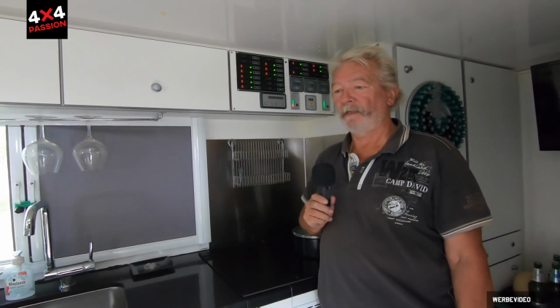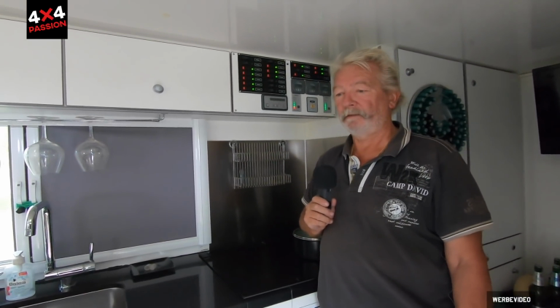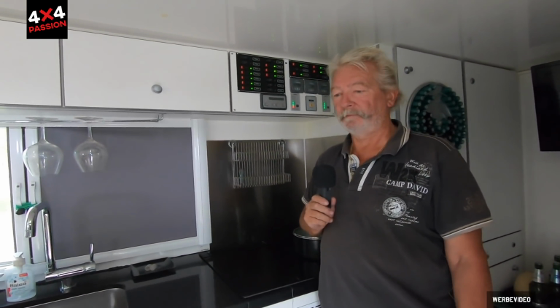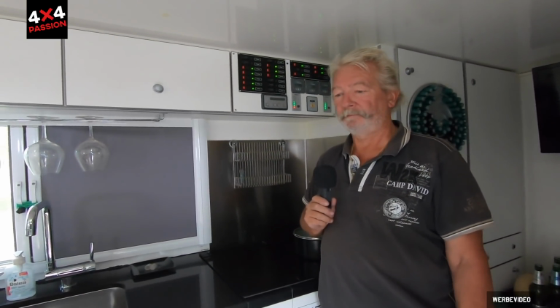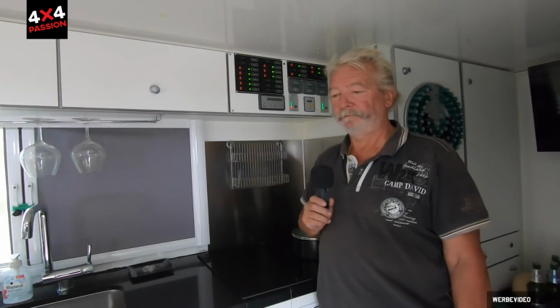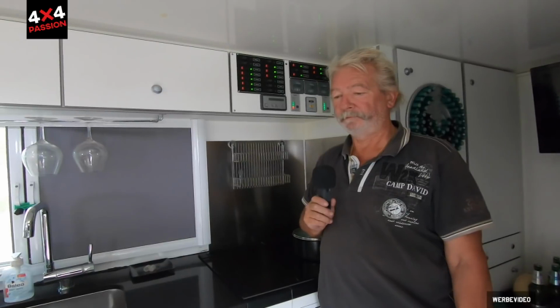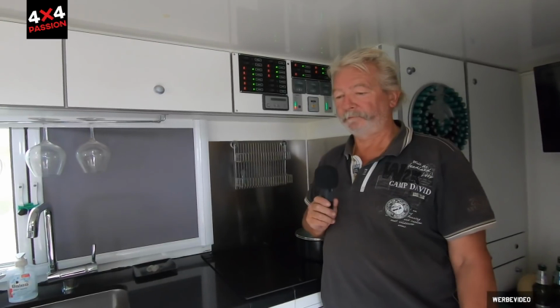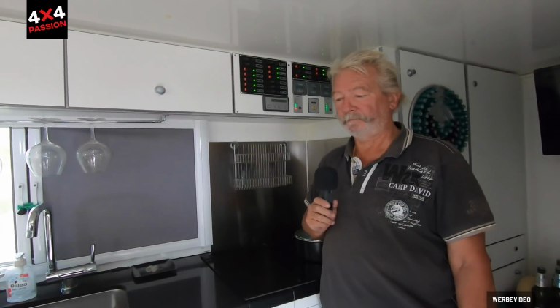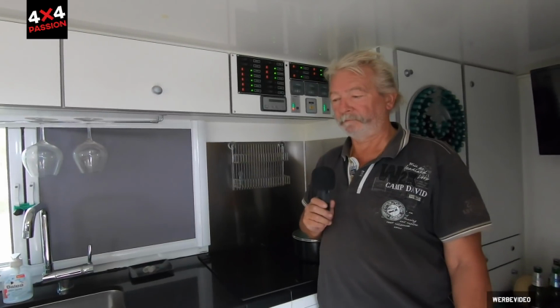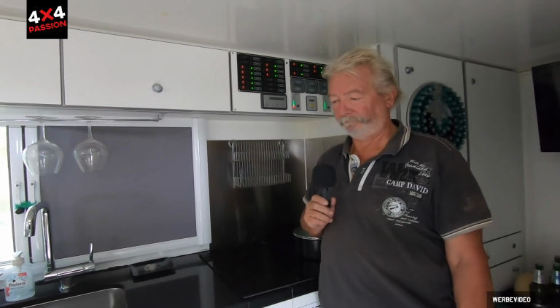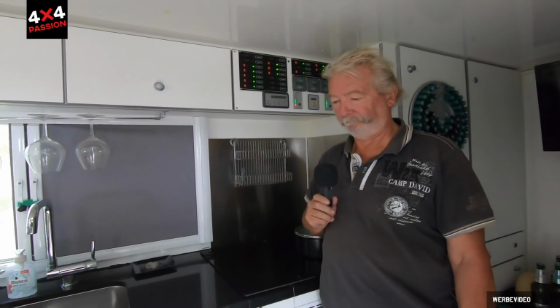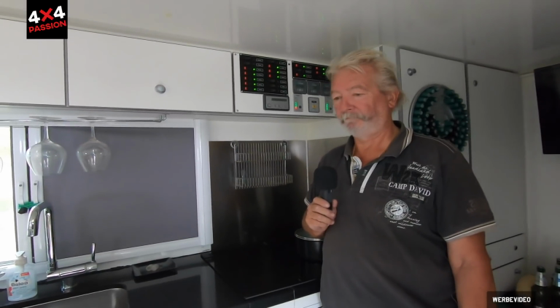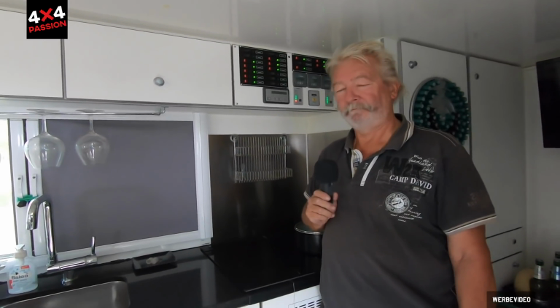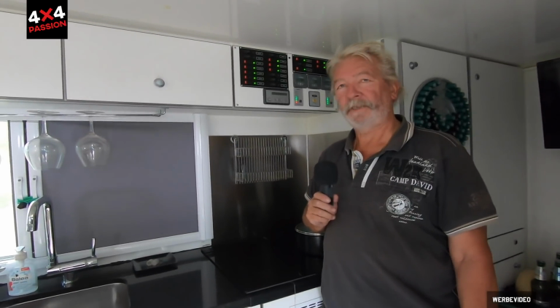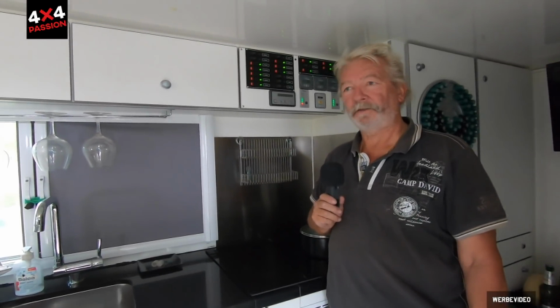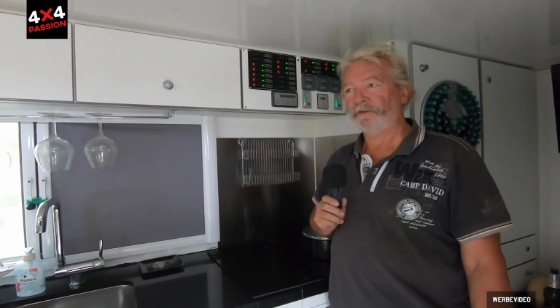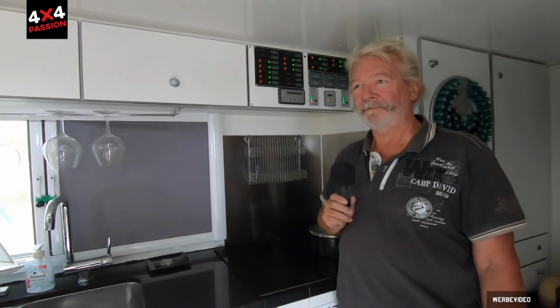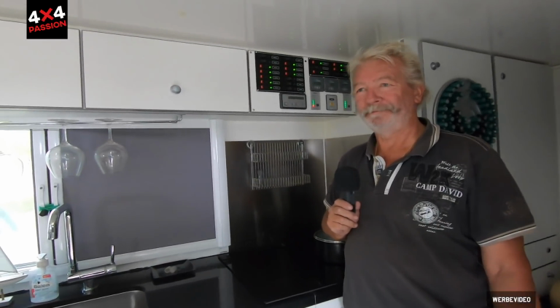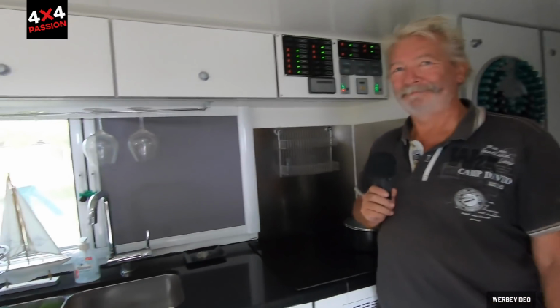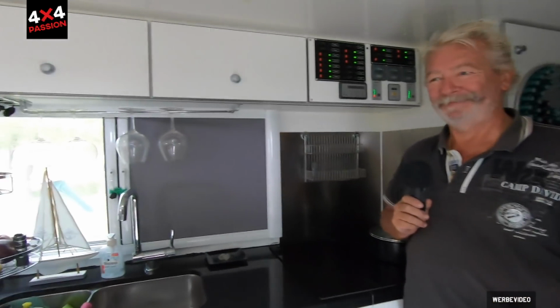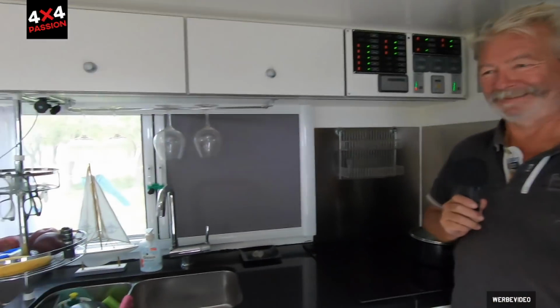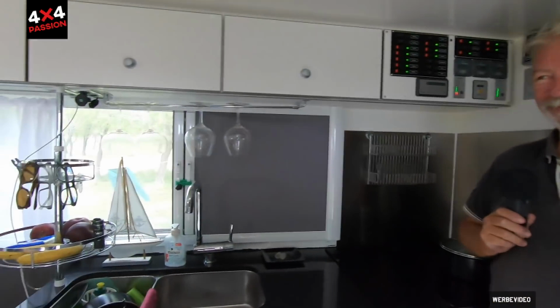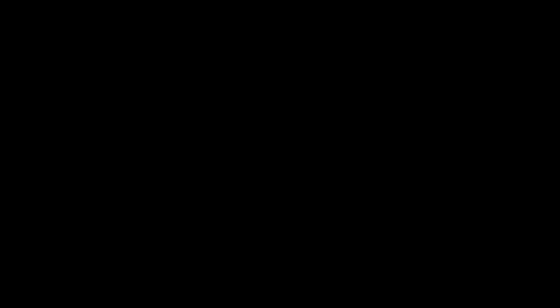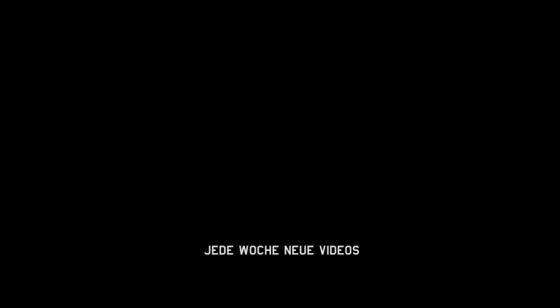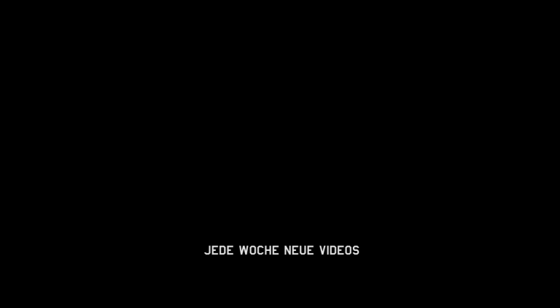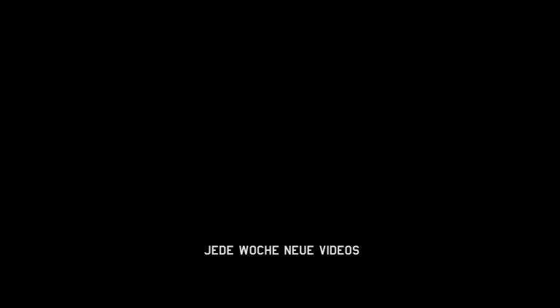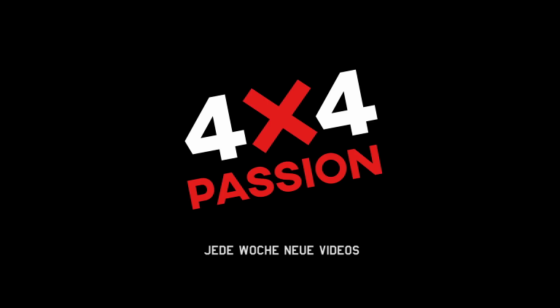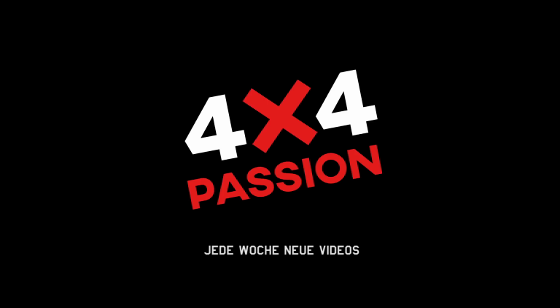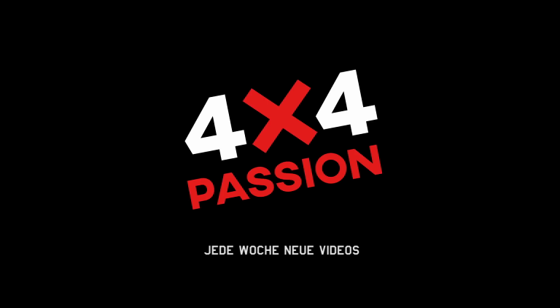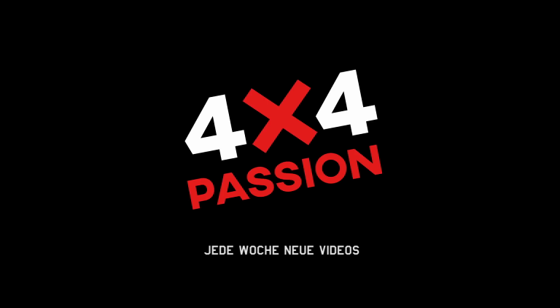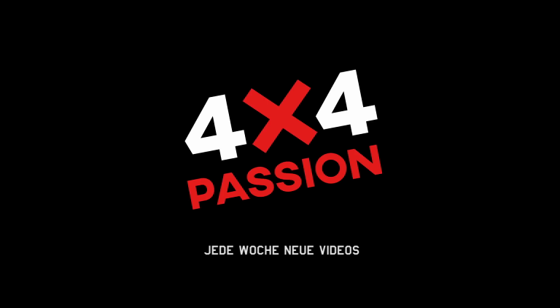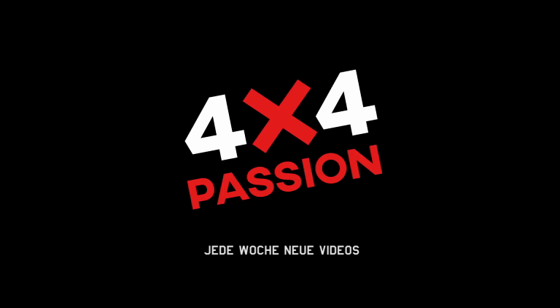Thanks very much. — With pleasure, thank you very much.